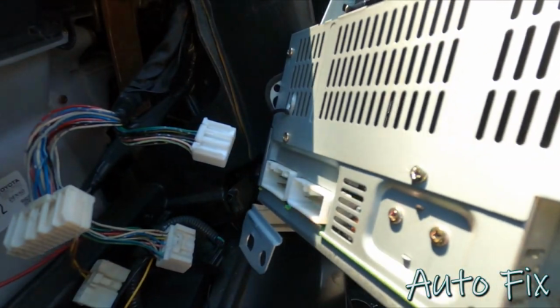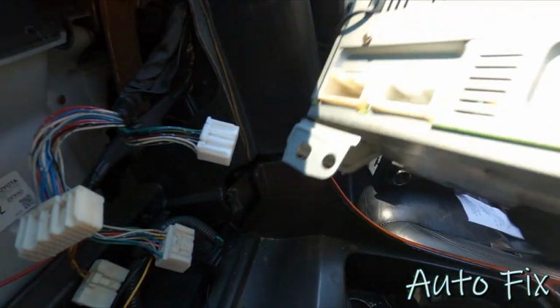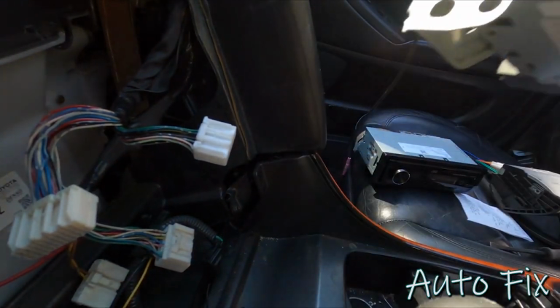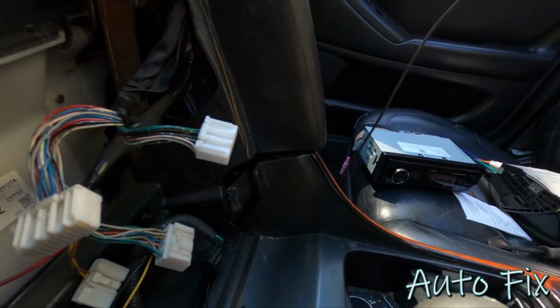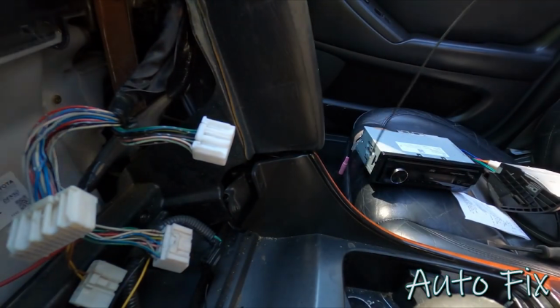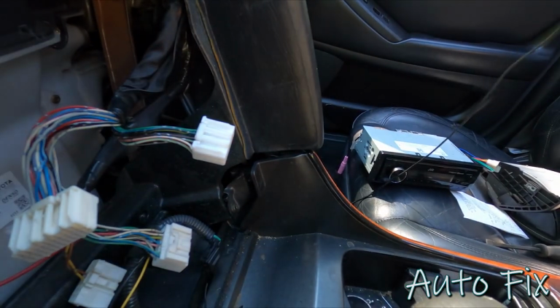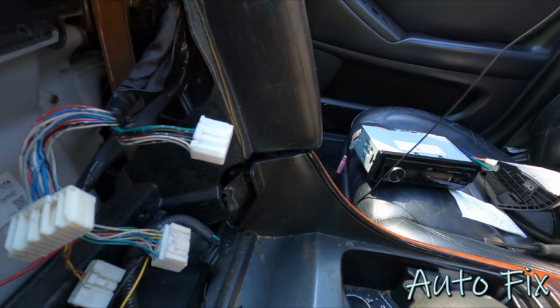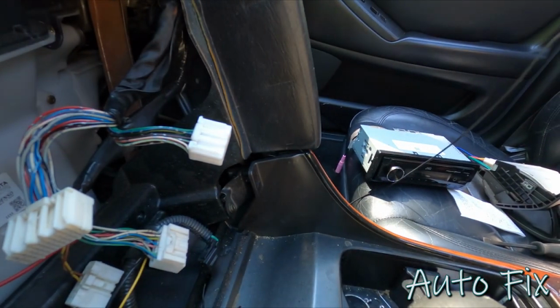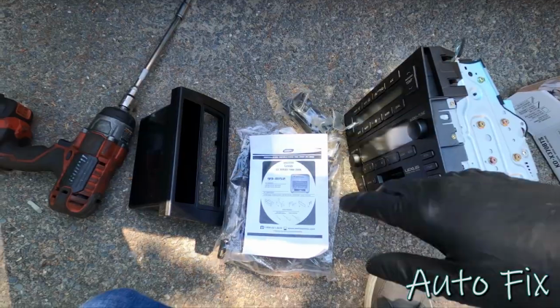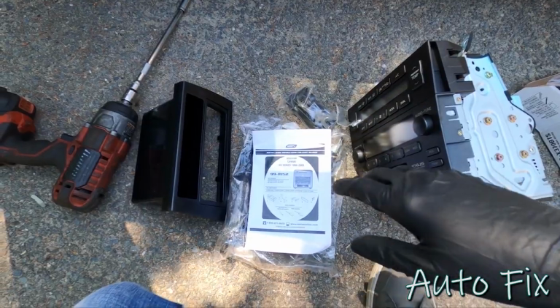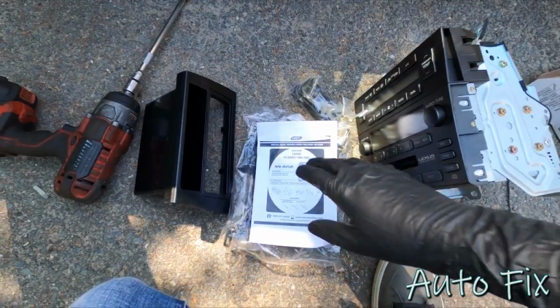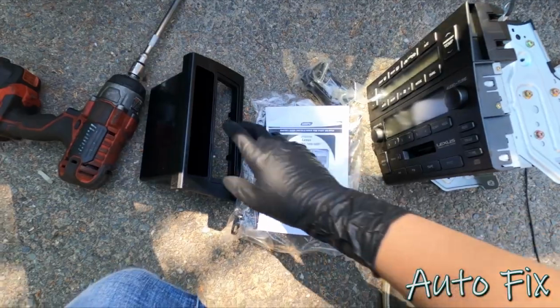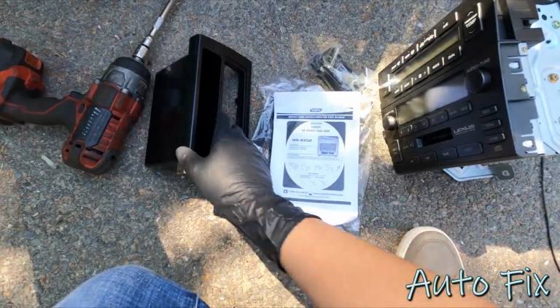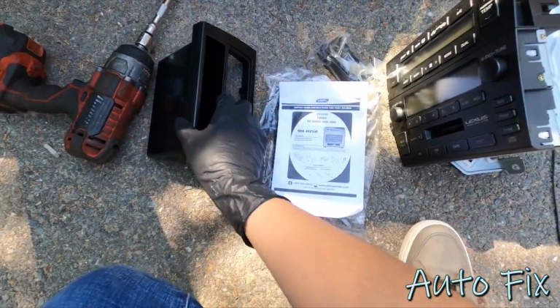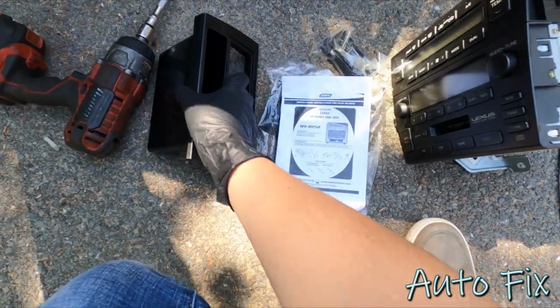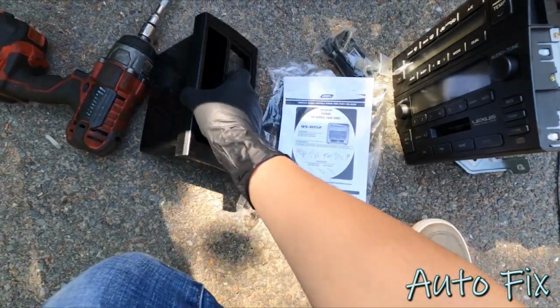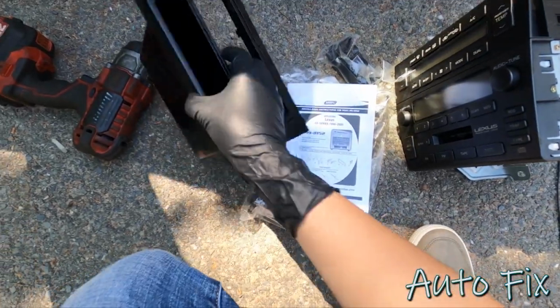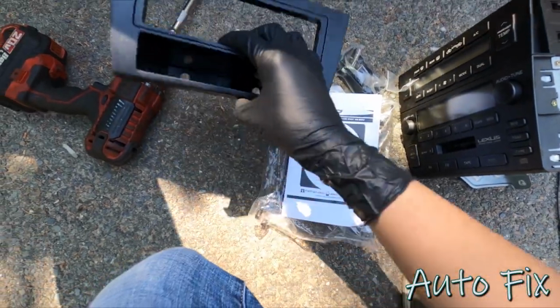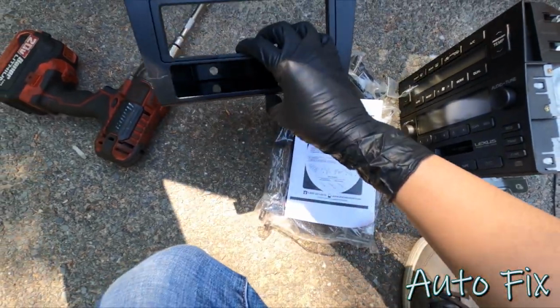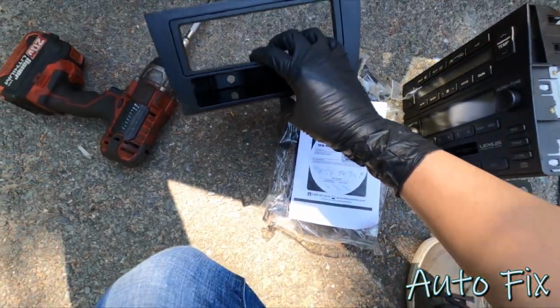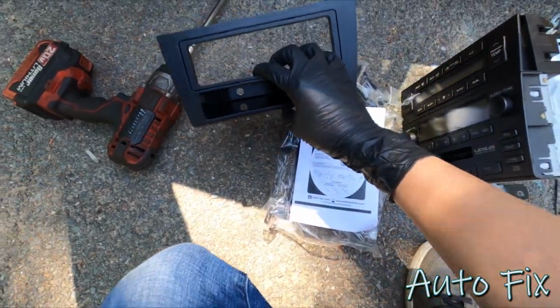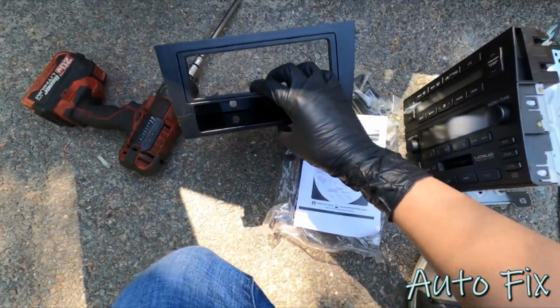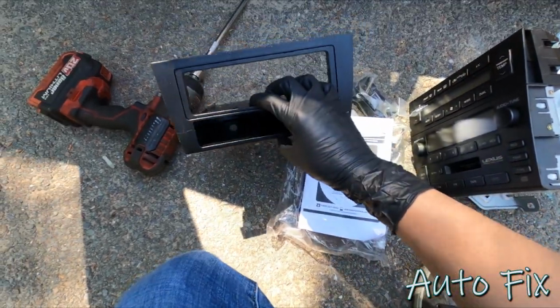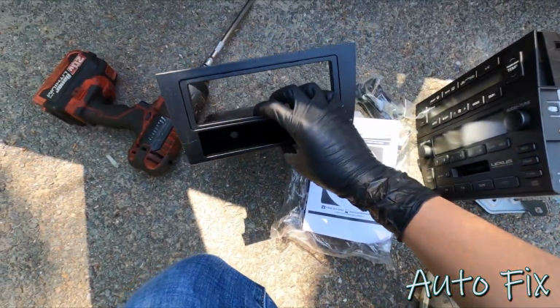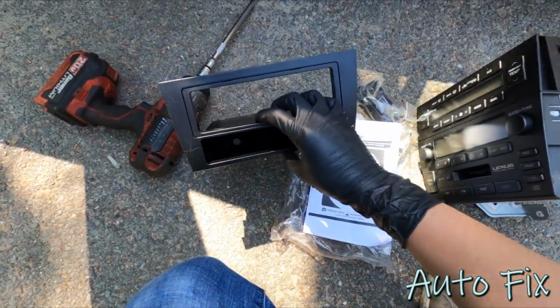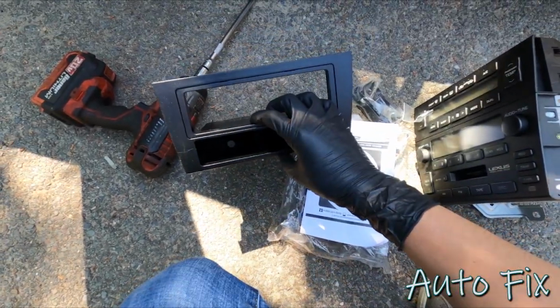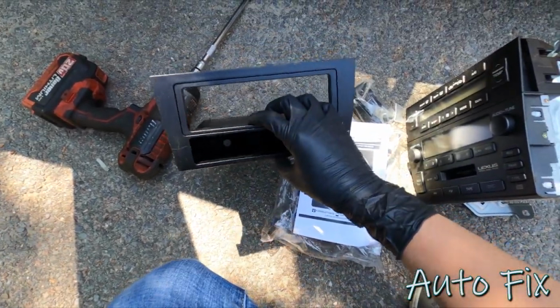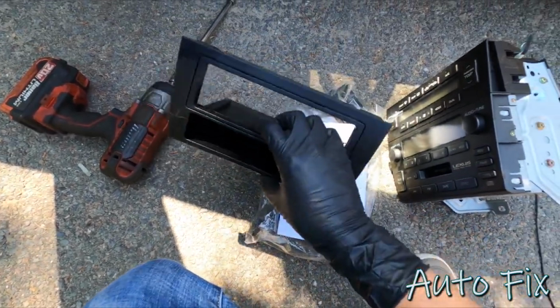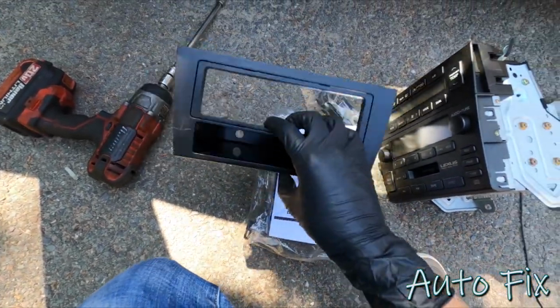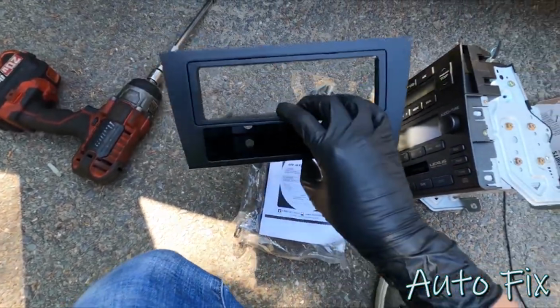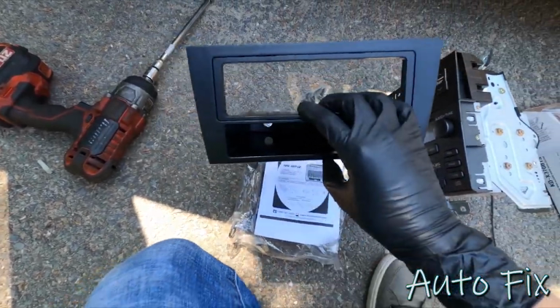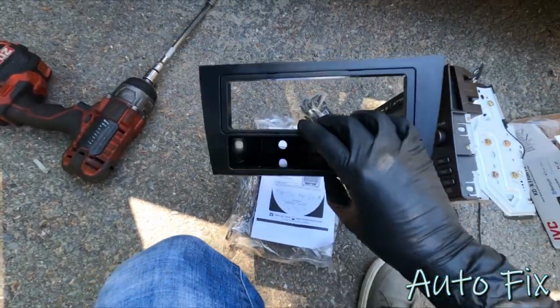There are two connectors up top for the climate control - just press on the tab and pull it out. Then two for the head unit and the two antennas. And that's free.